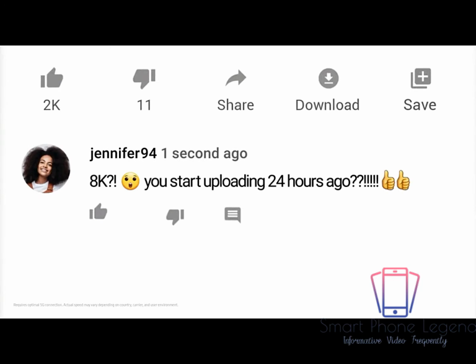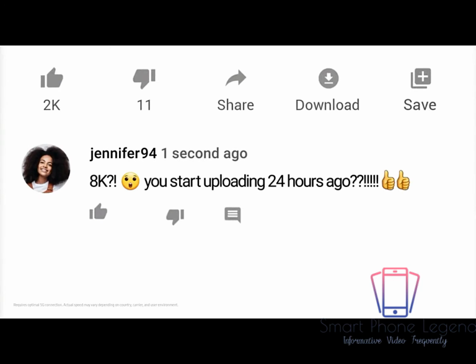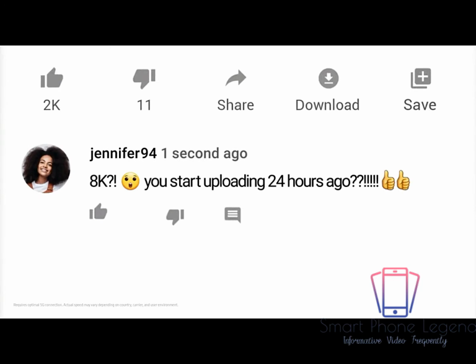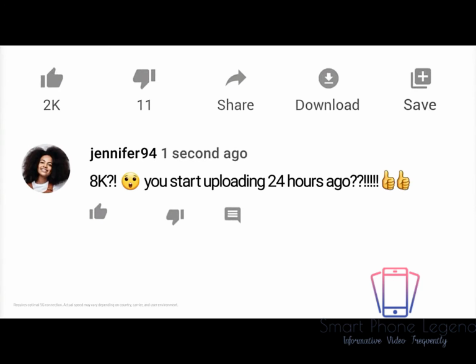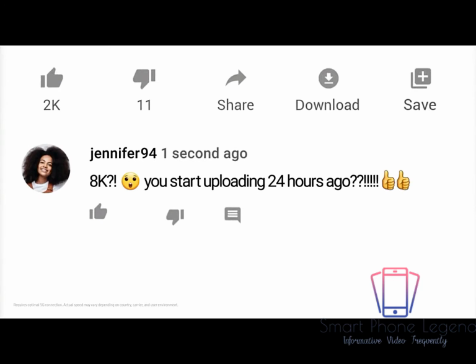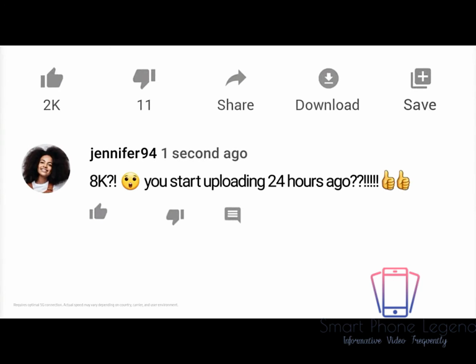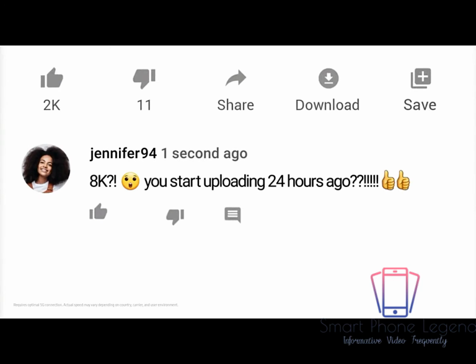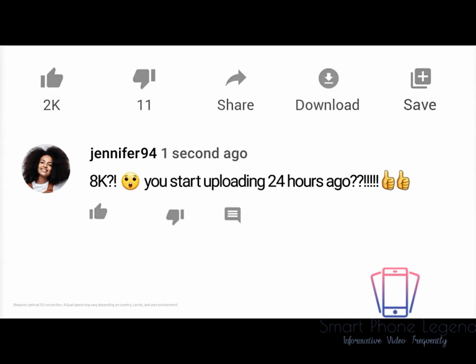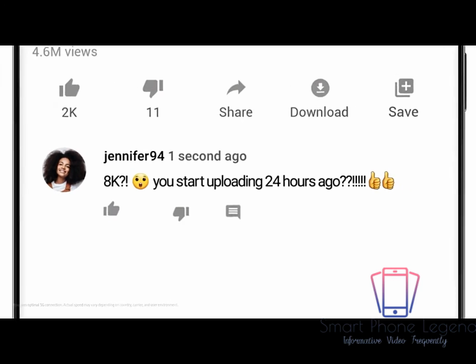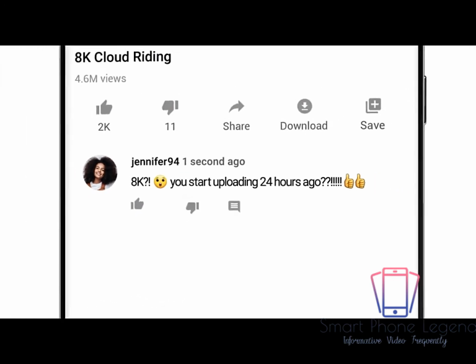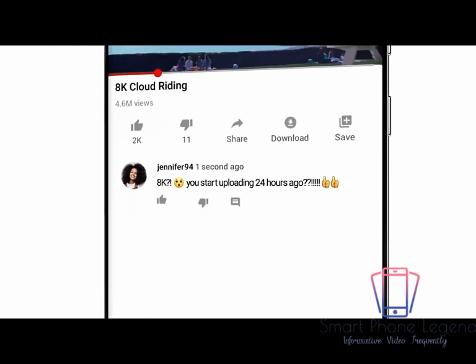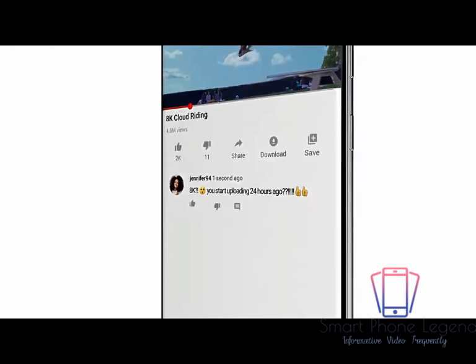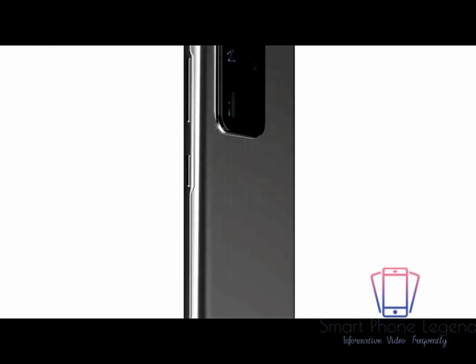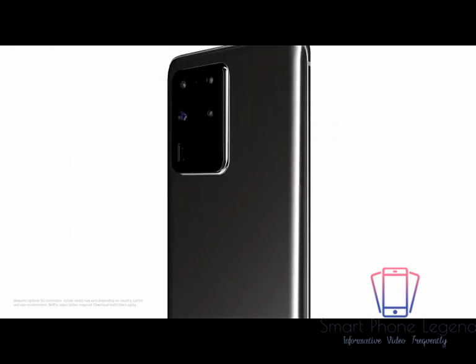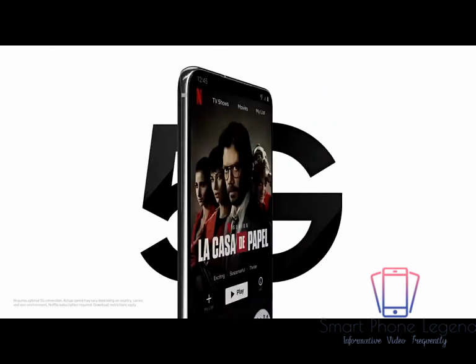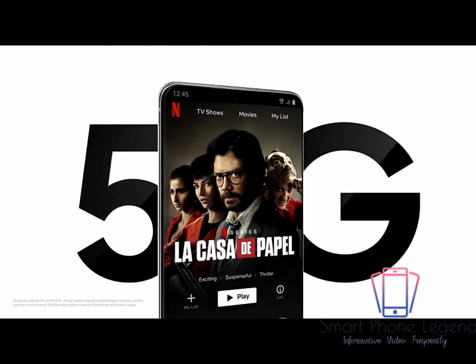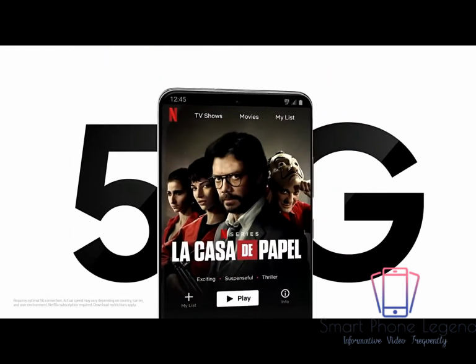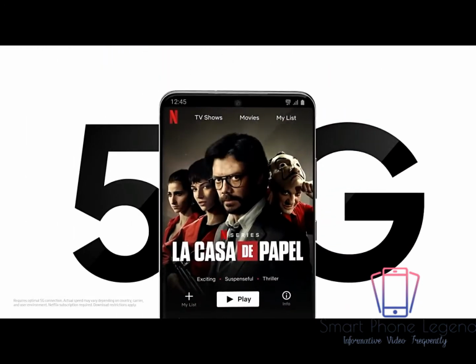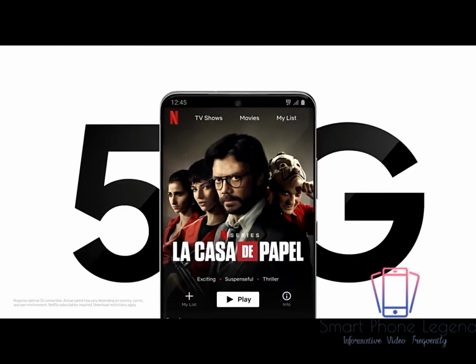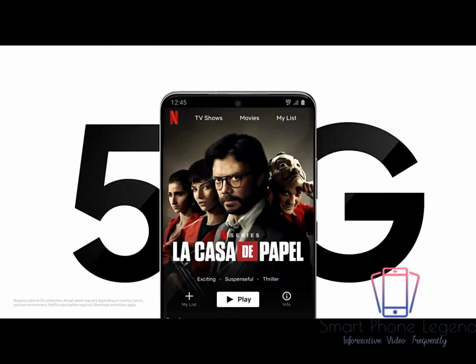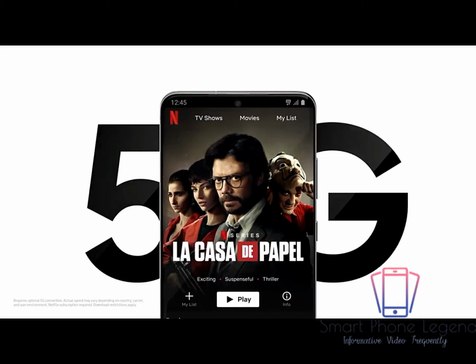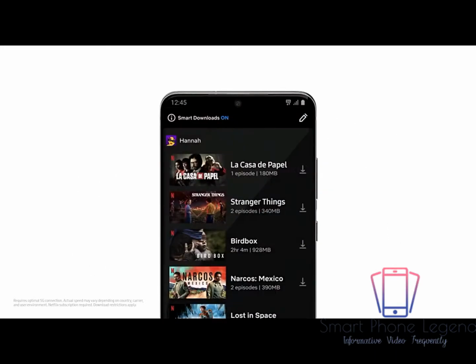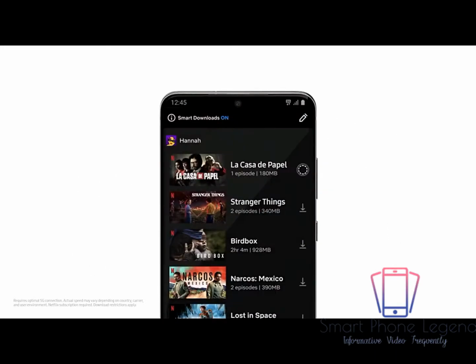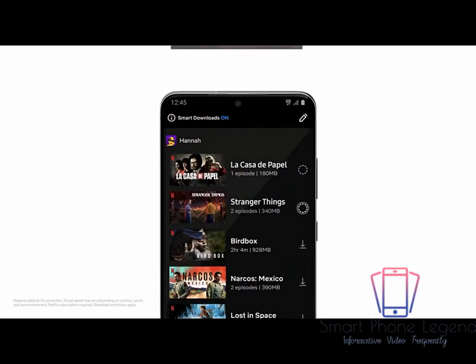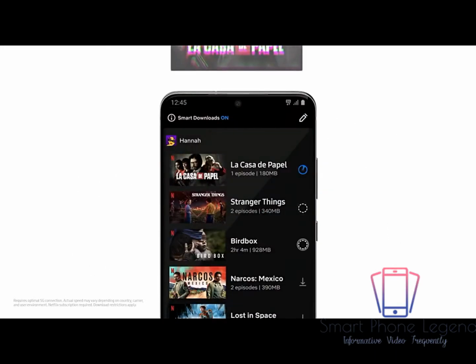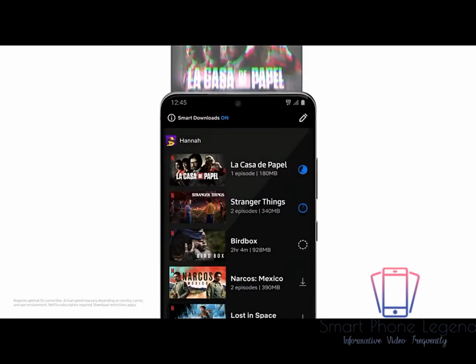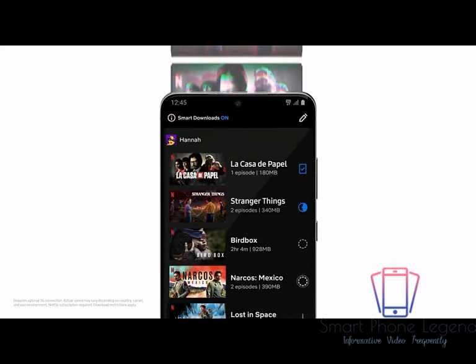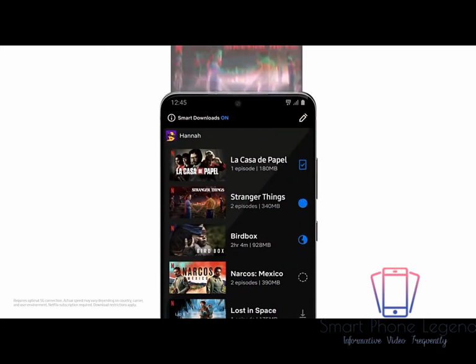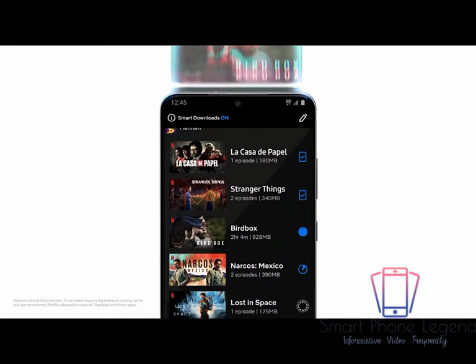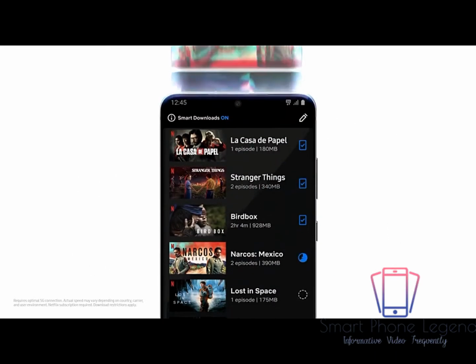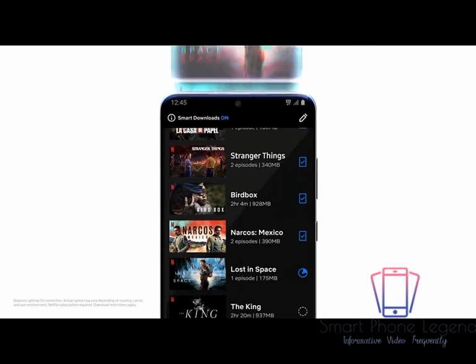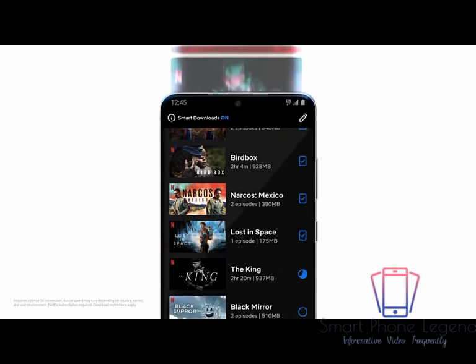Actually, more like seconds ago. And hyperfast 5G means your favorite movies and shows will download in a flash.